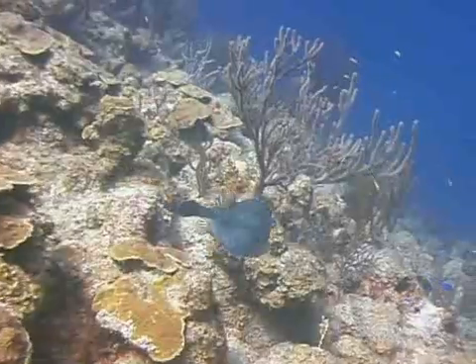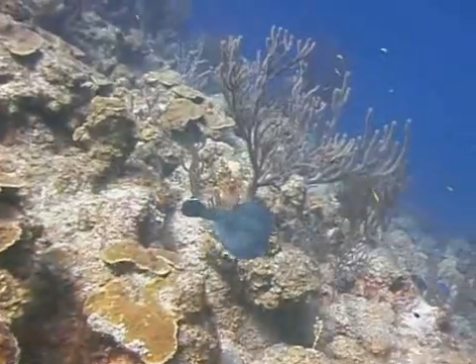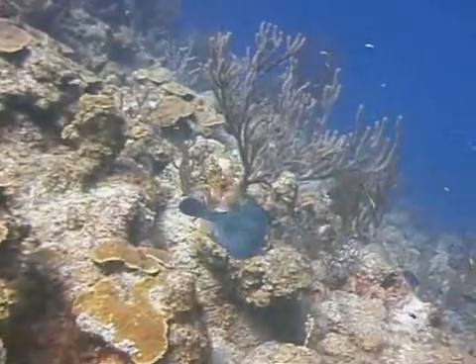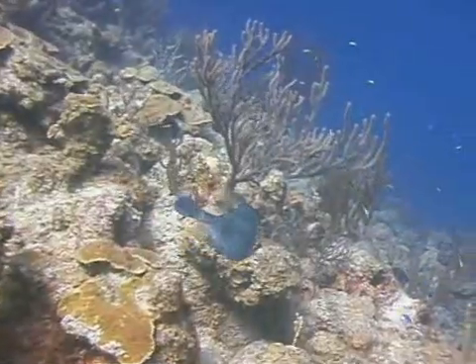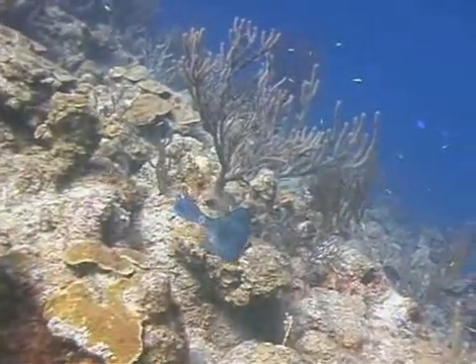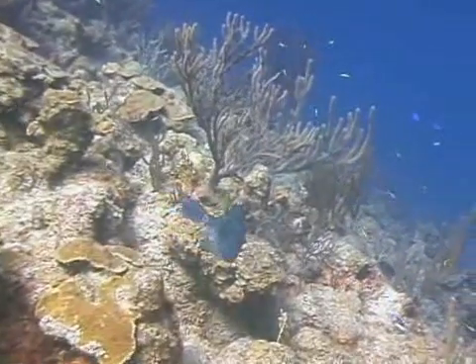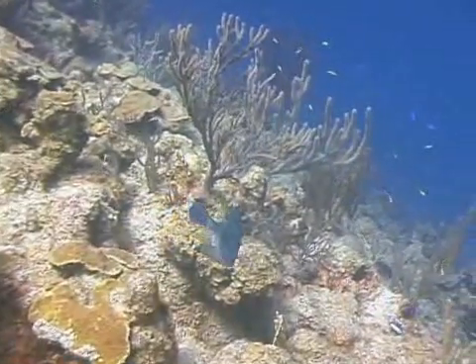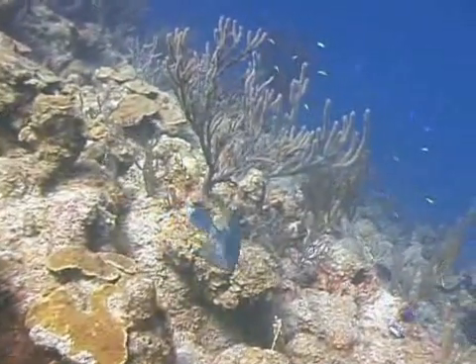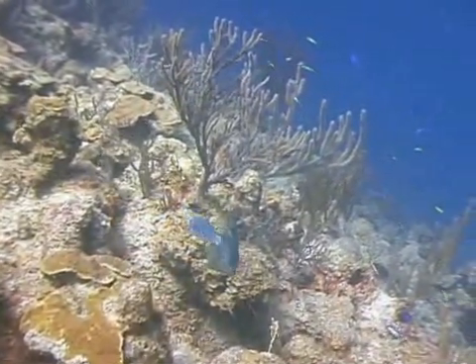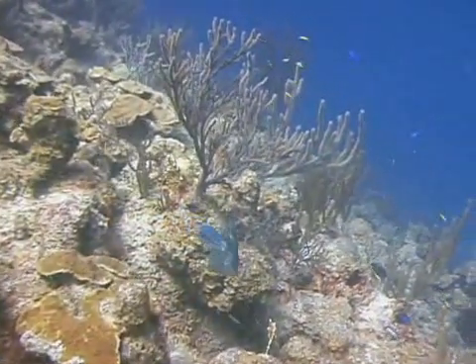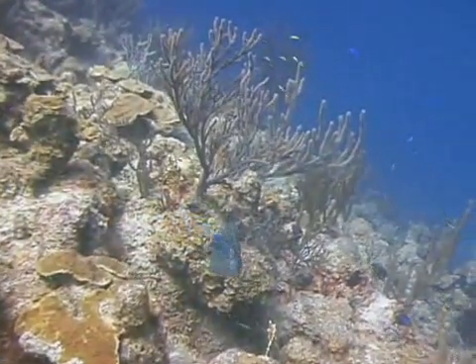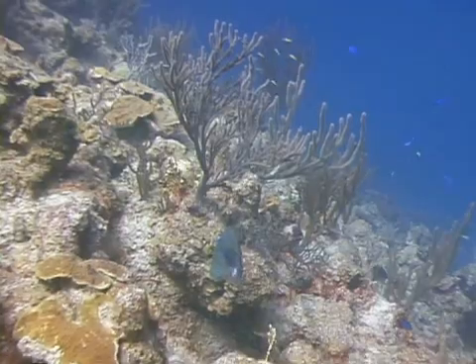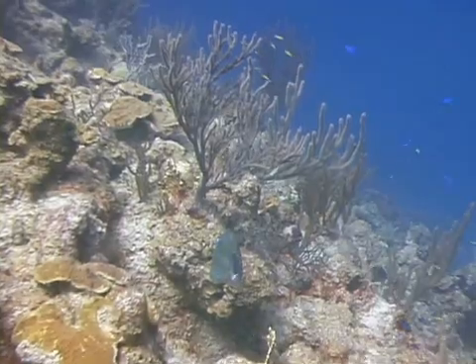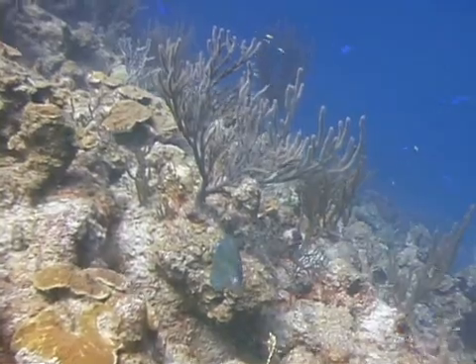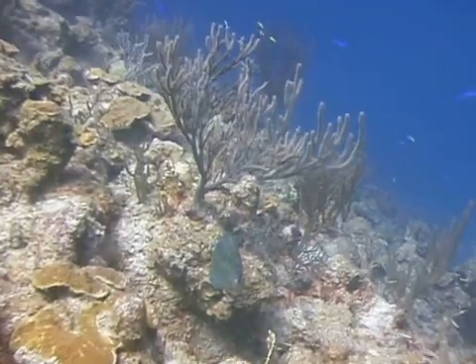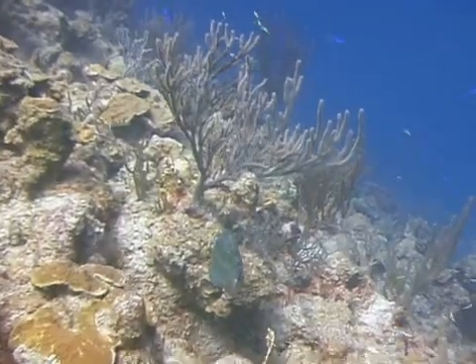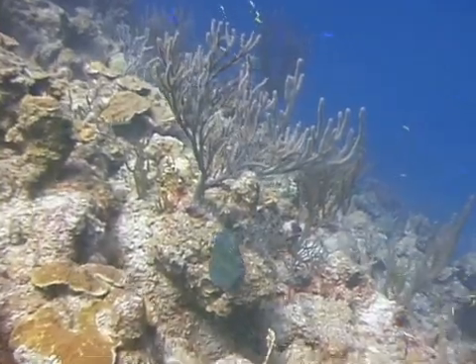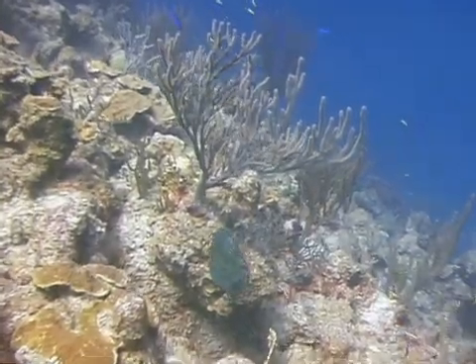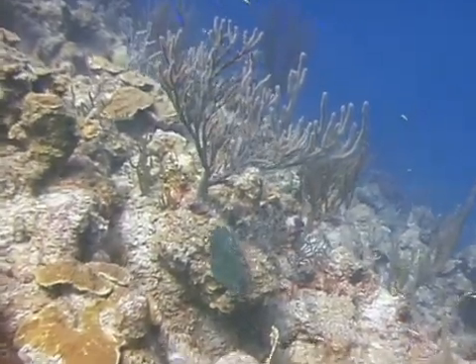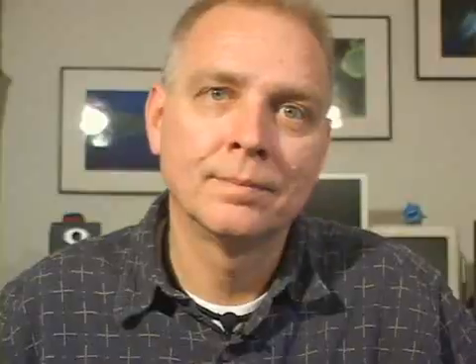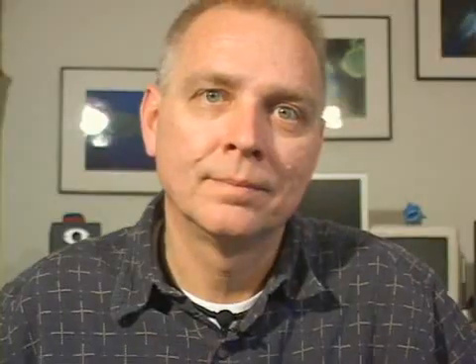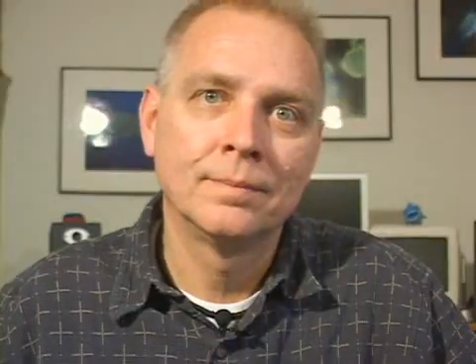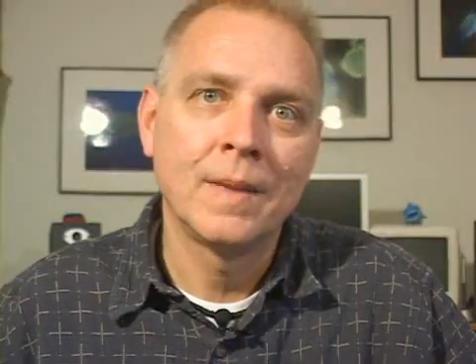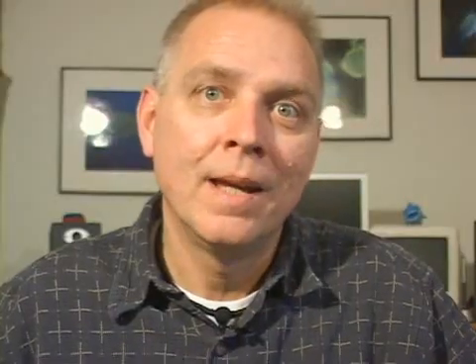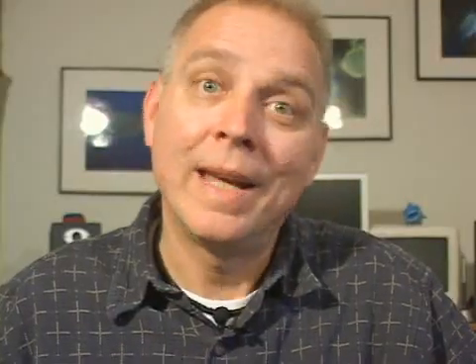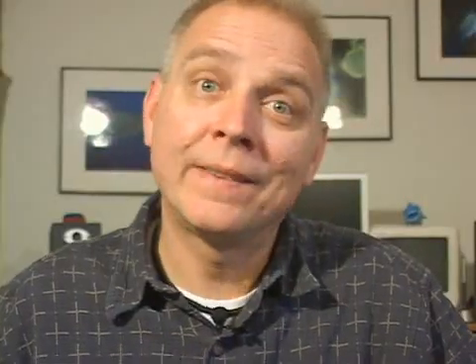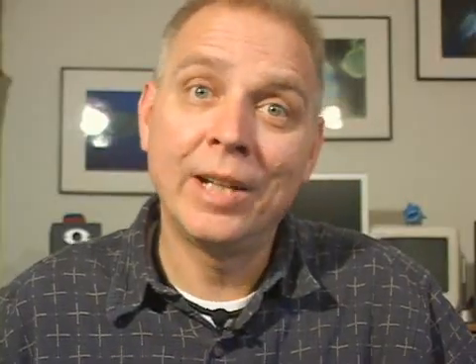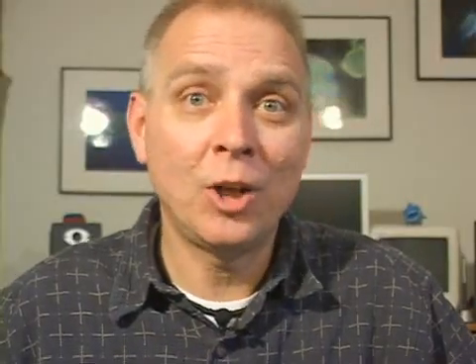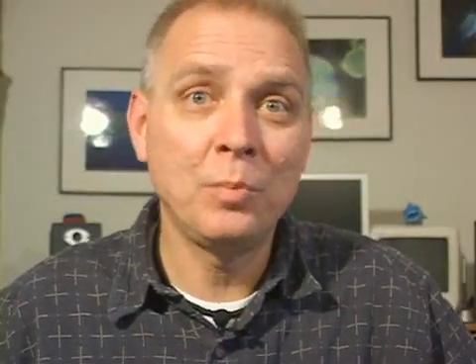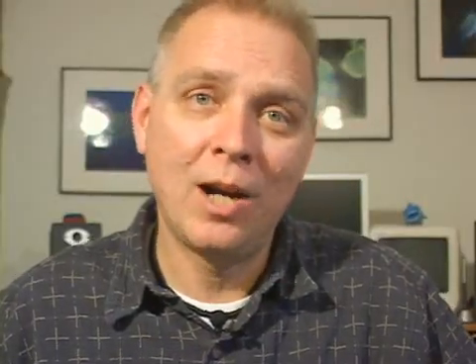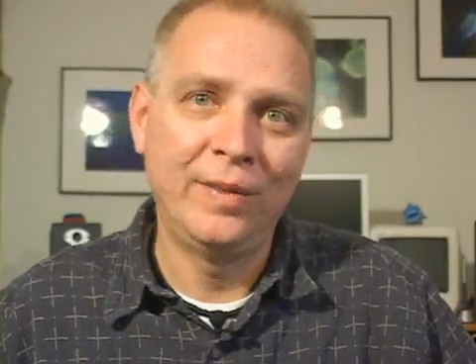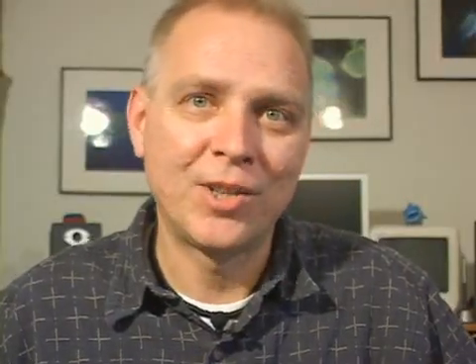Honeycomb cowfish feed on sponges, tunicates, and shrimp. That's the honeycomb cowfish.